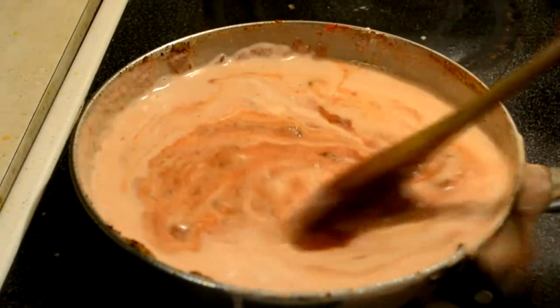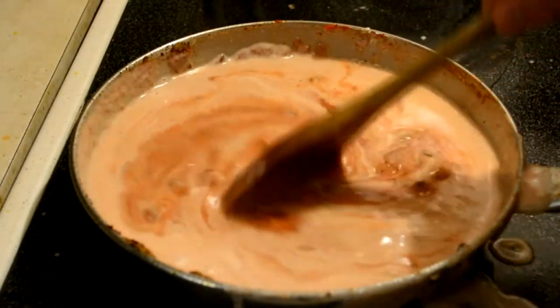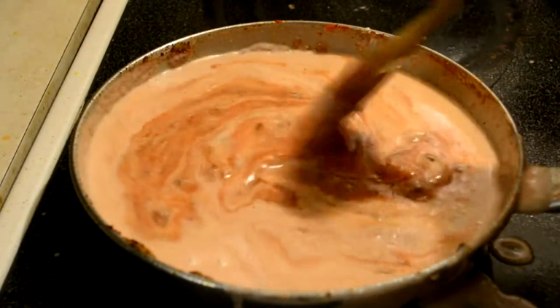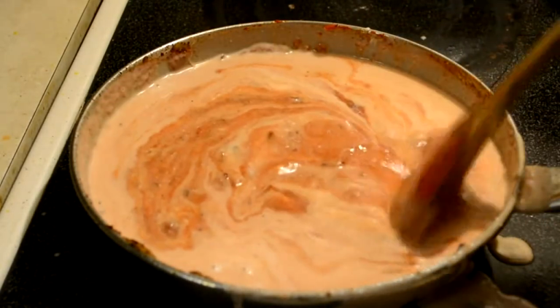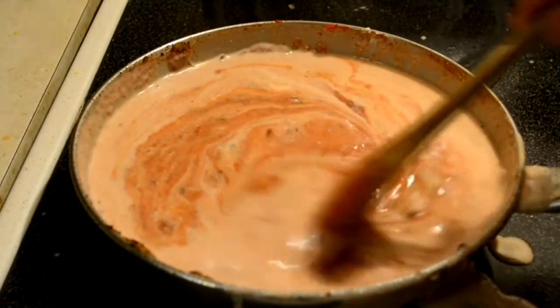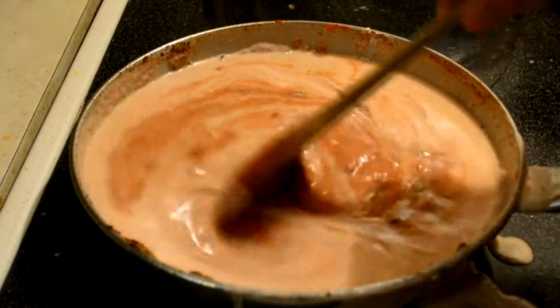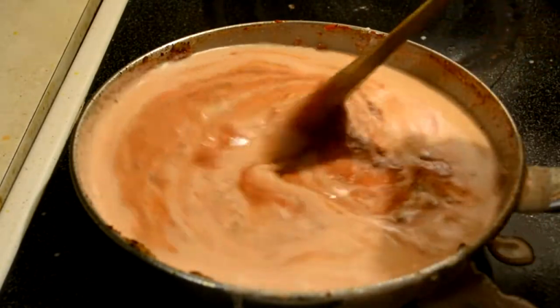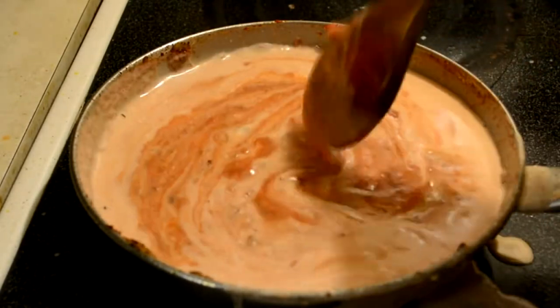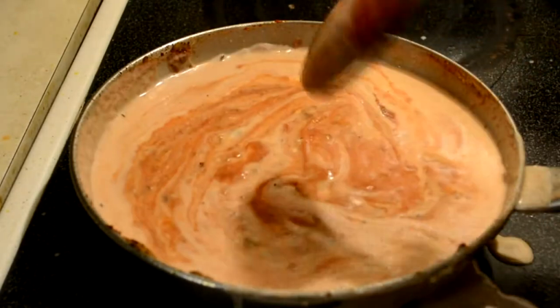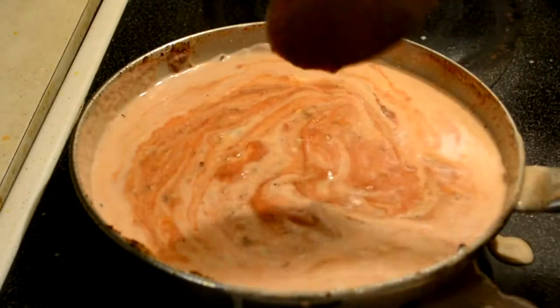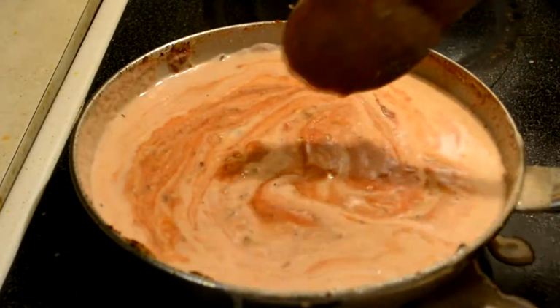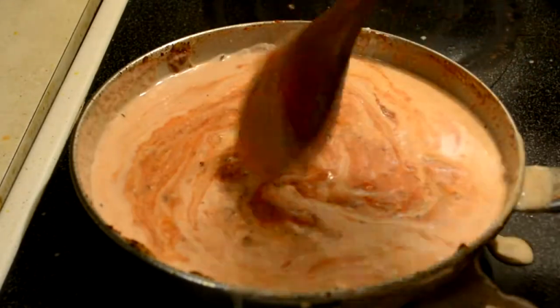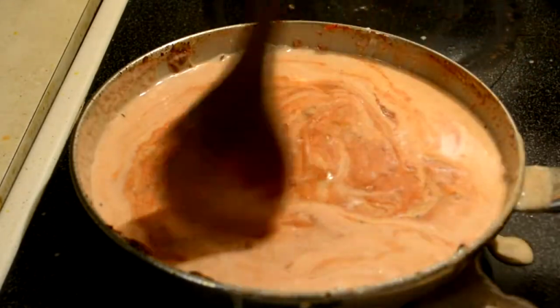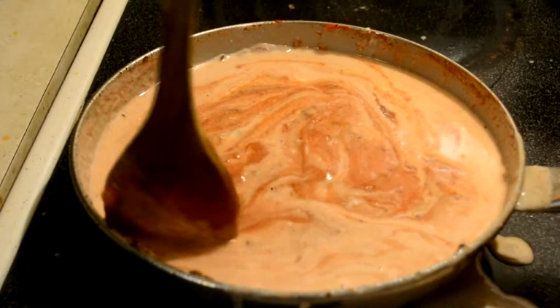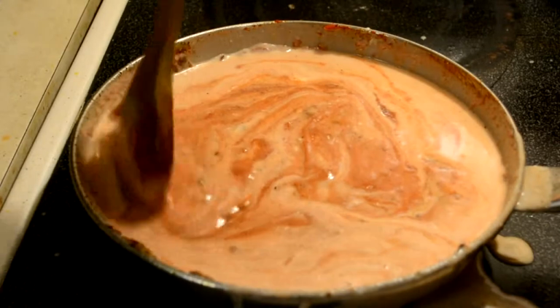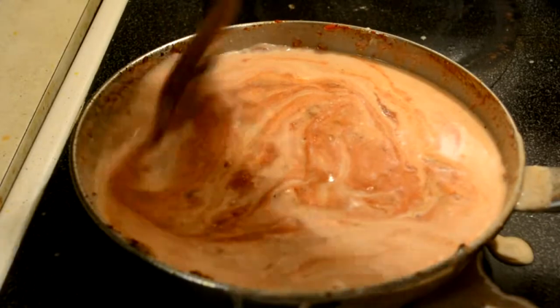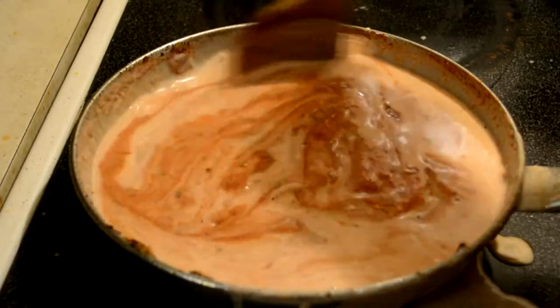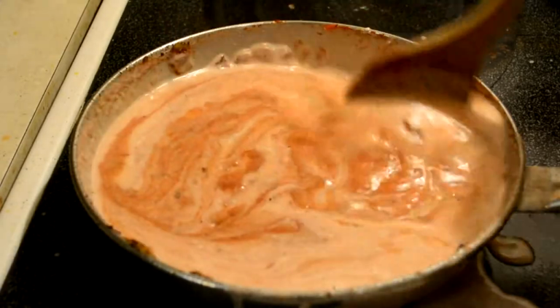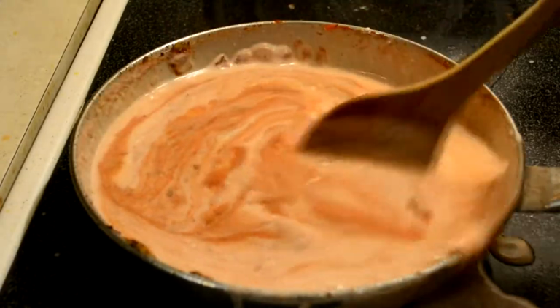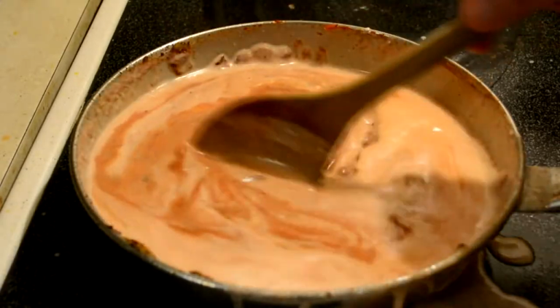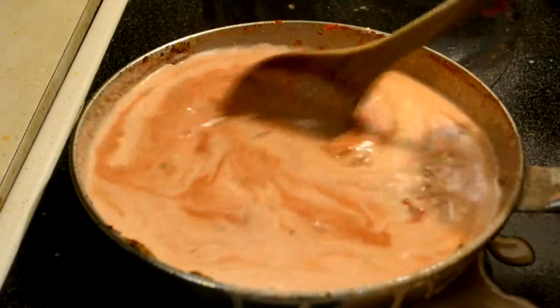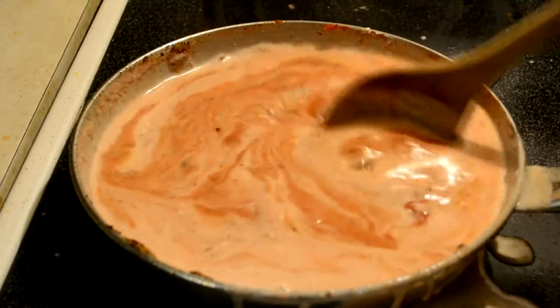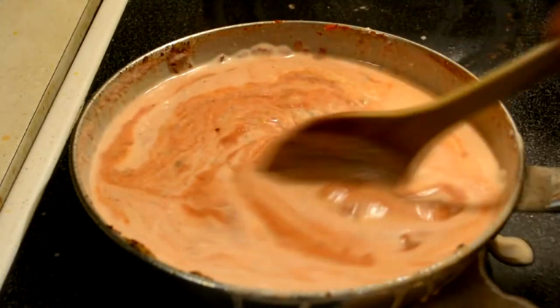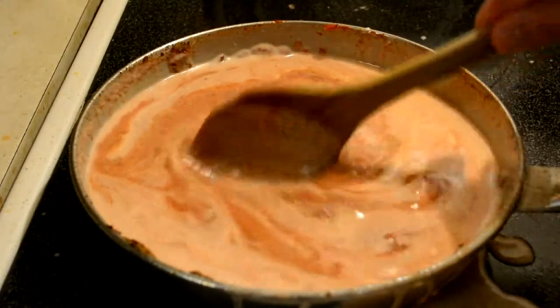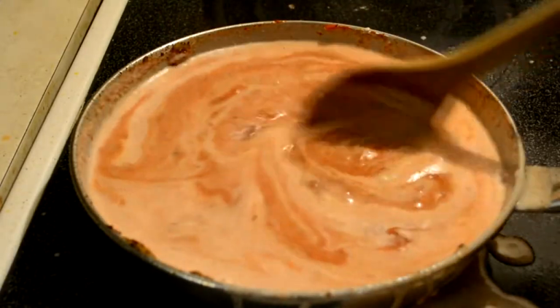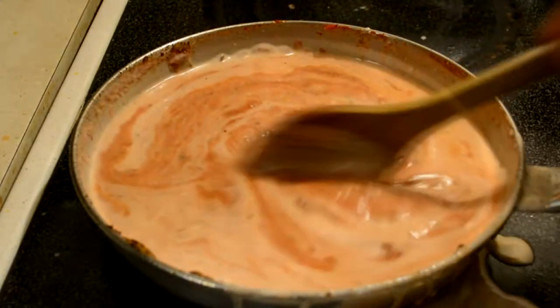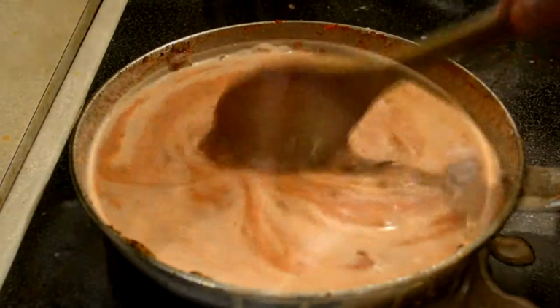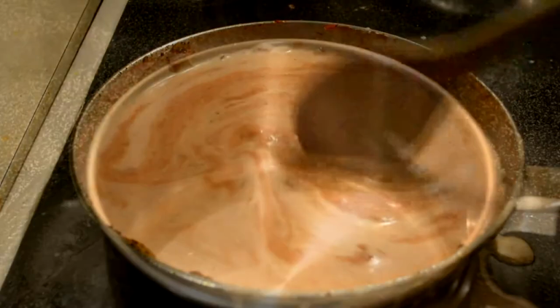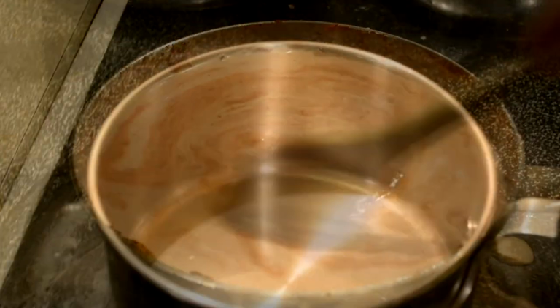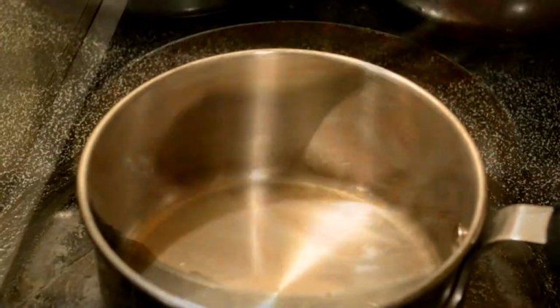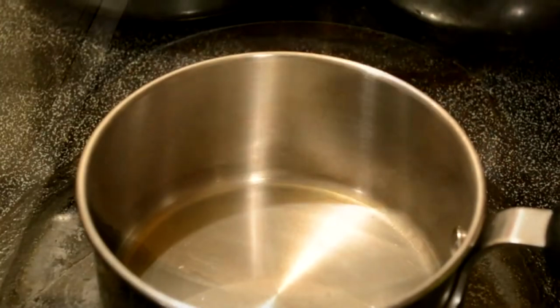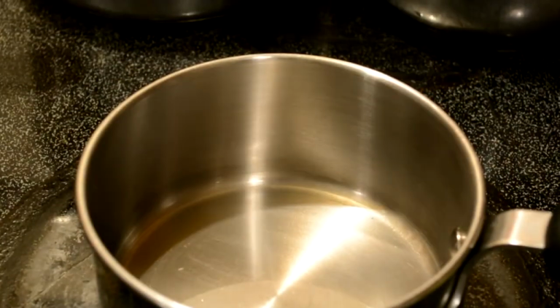On medium-low, just simmer it for about 5 to 10 minutes so the sauce gets hot and you can then add the chicken inside of it.